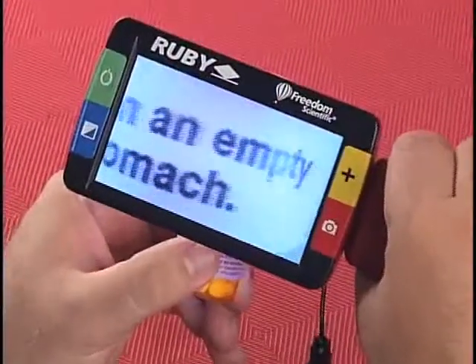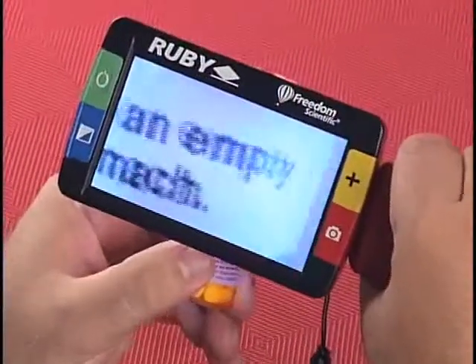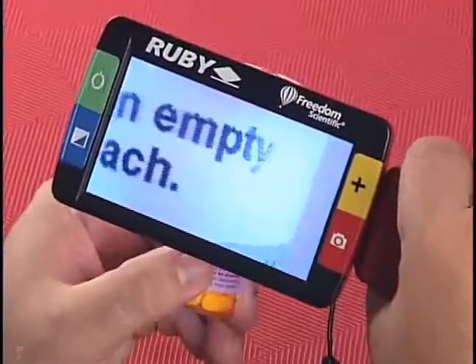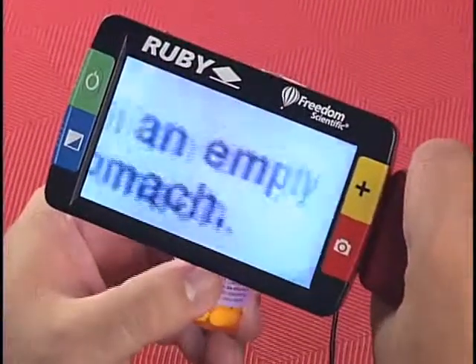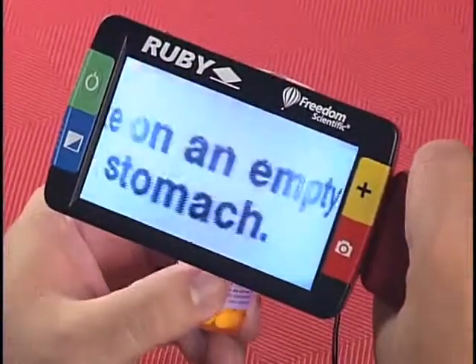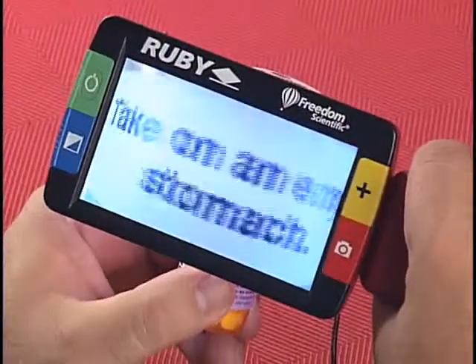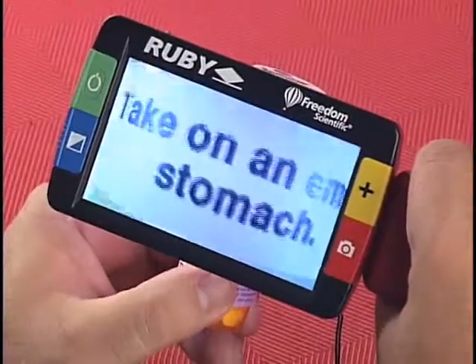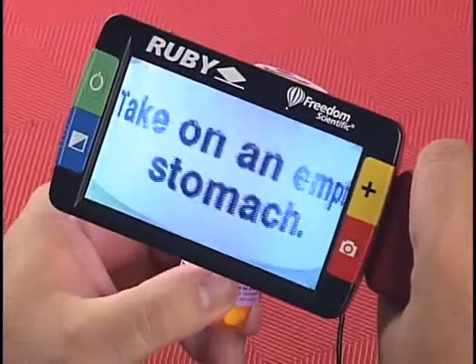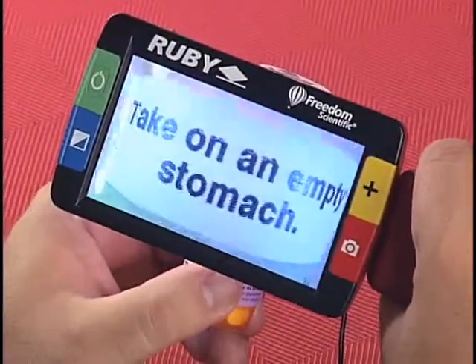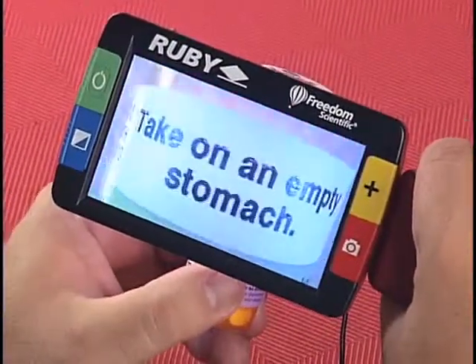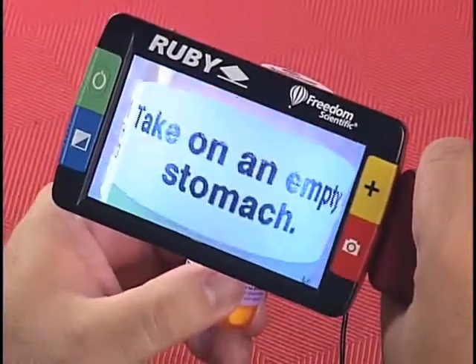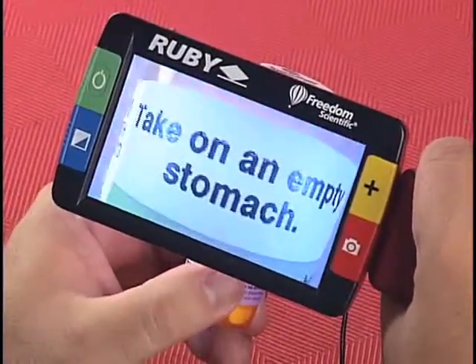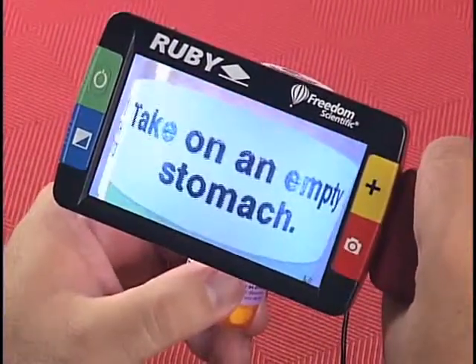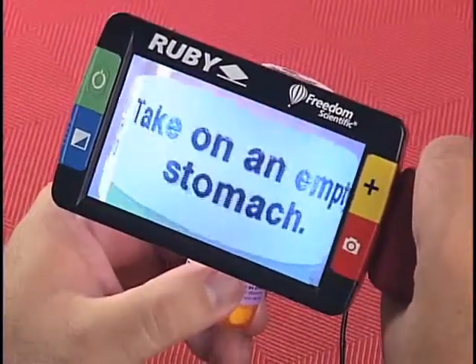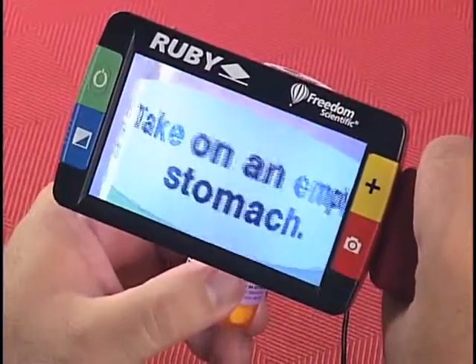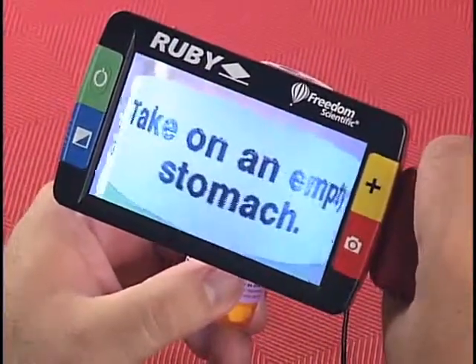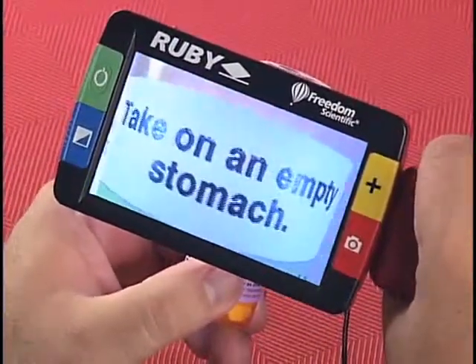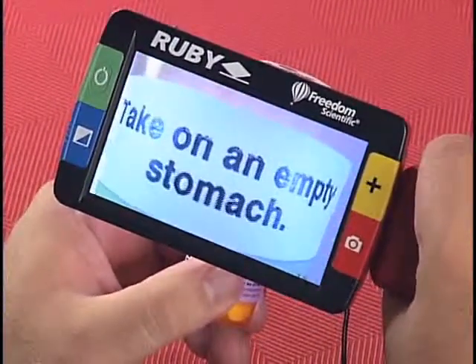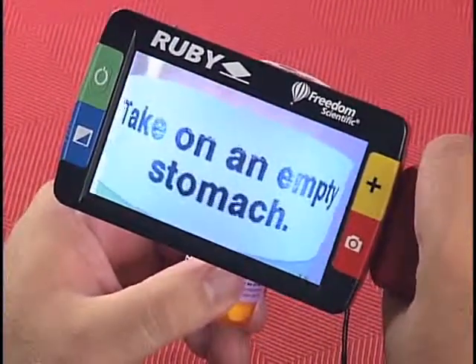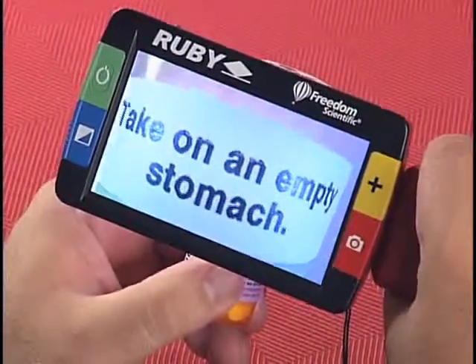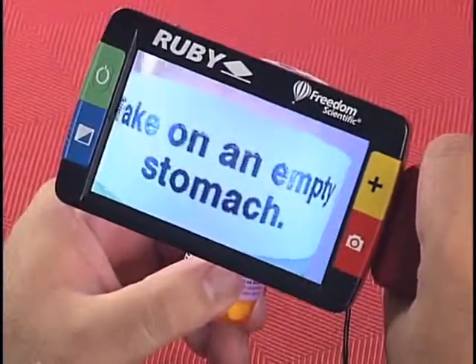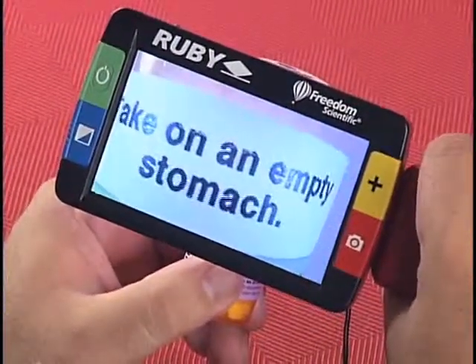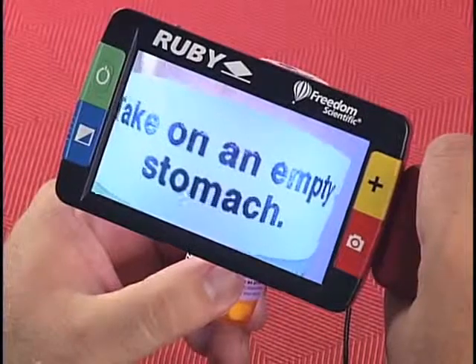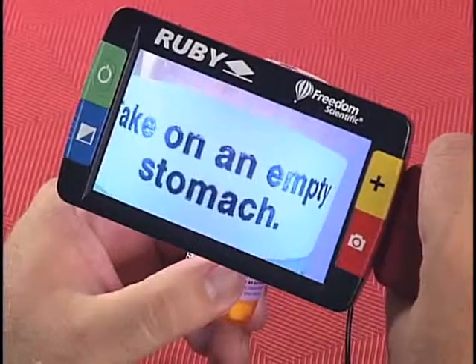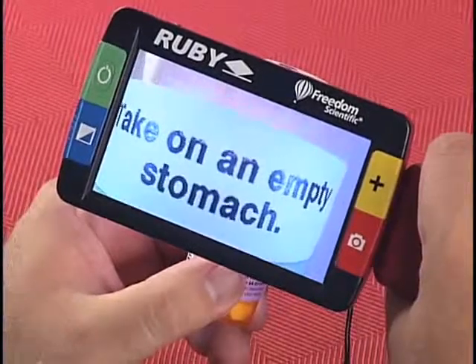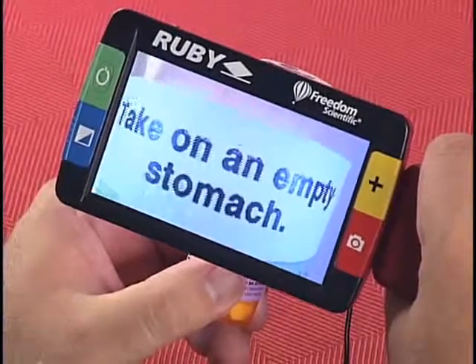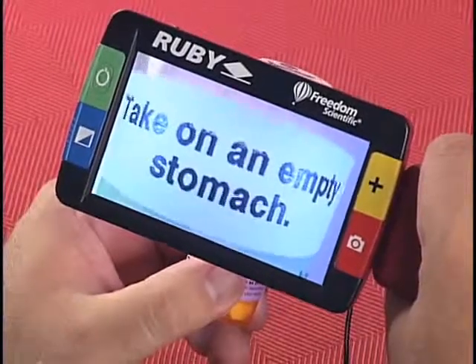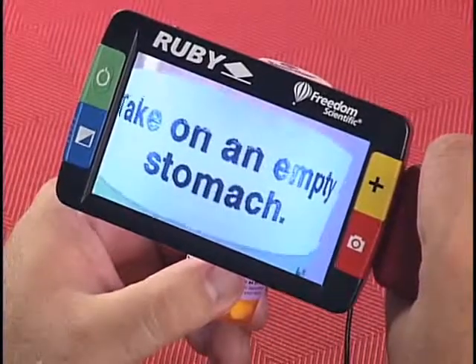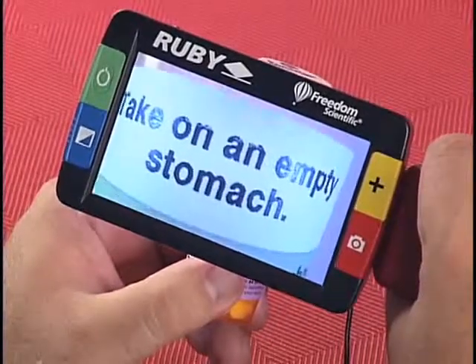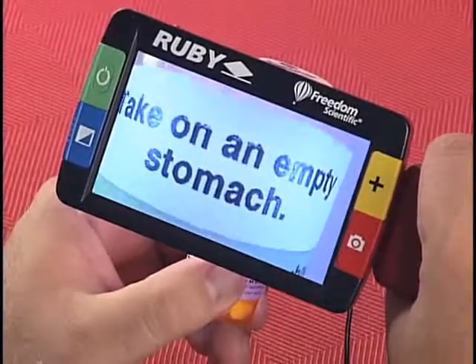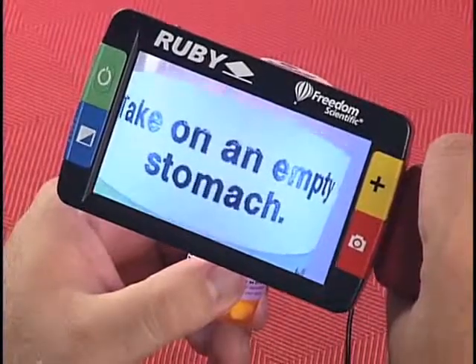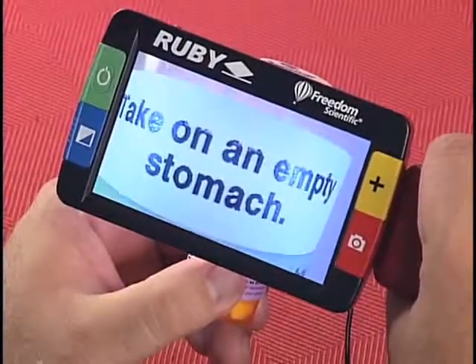By just flipping out the handle, I can hold it up to read product labels, appliance controls, almost anything I come across.